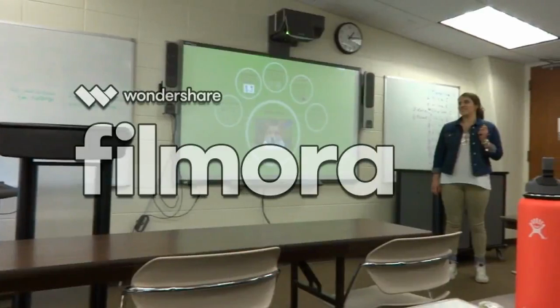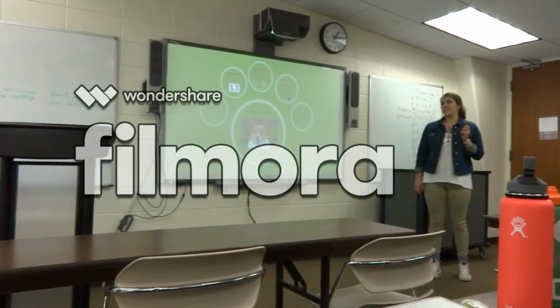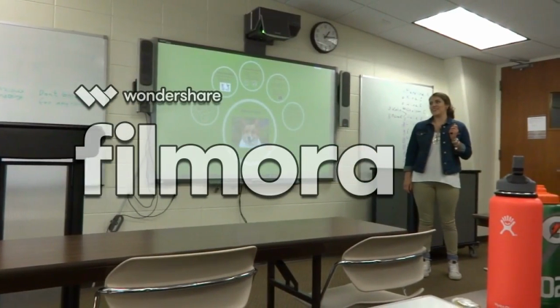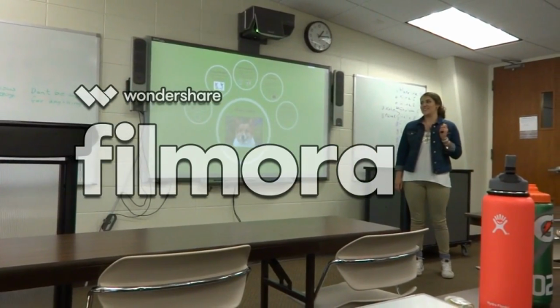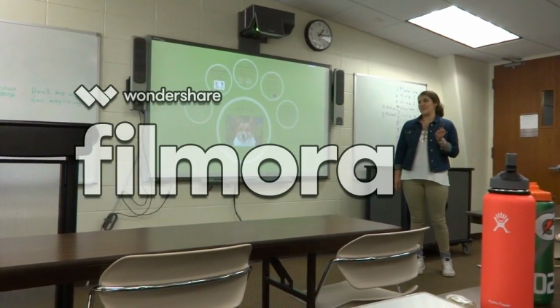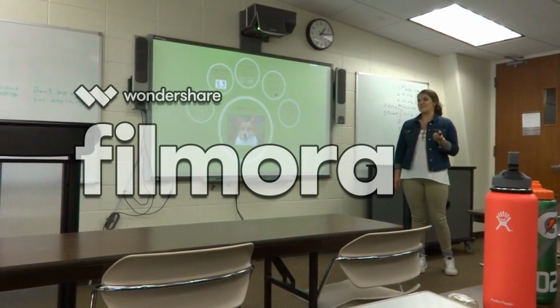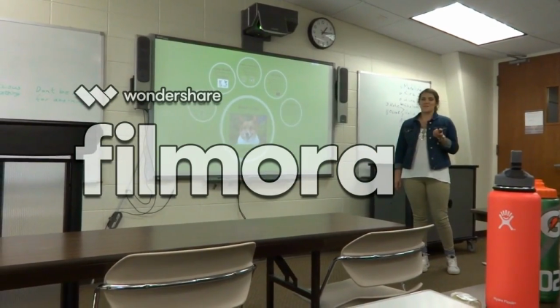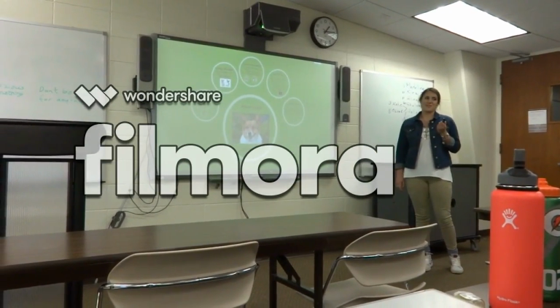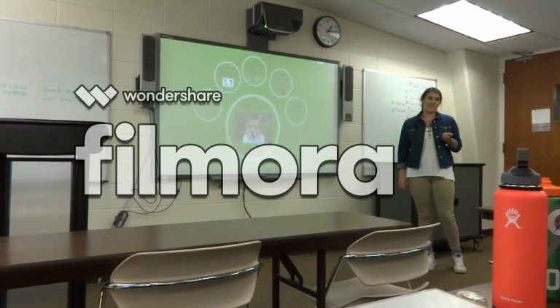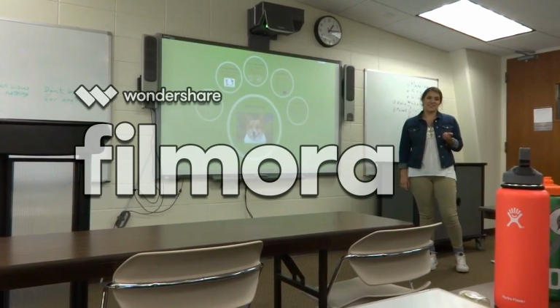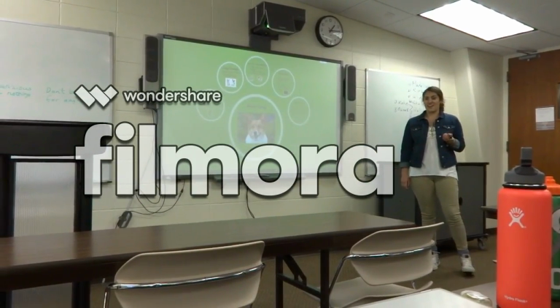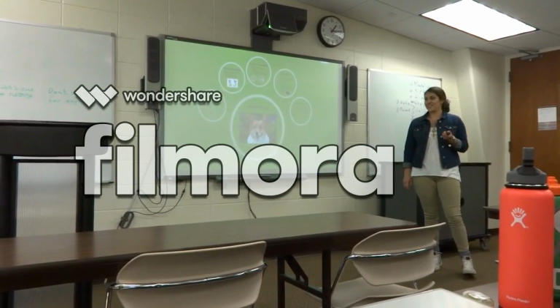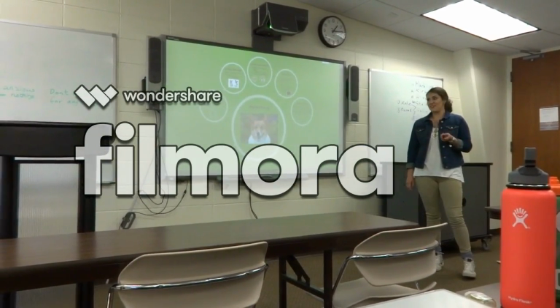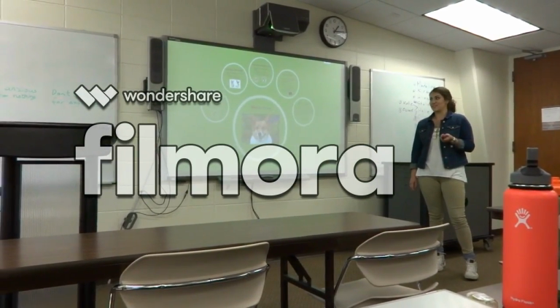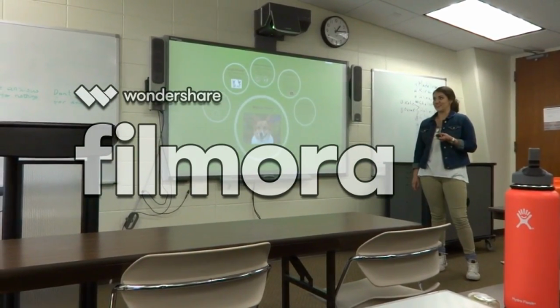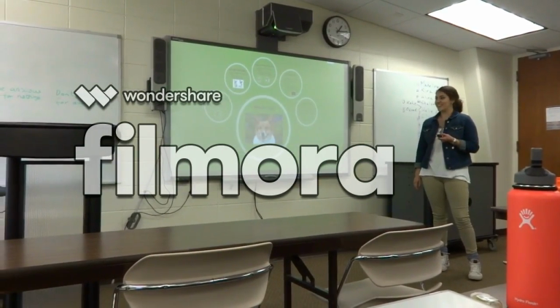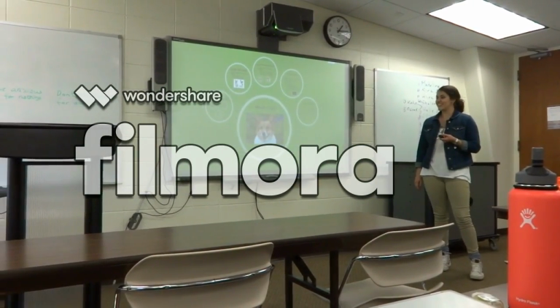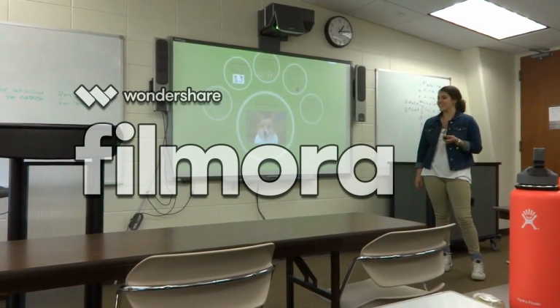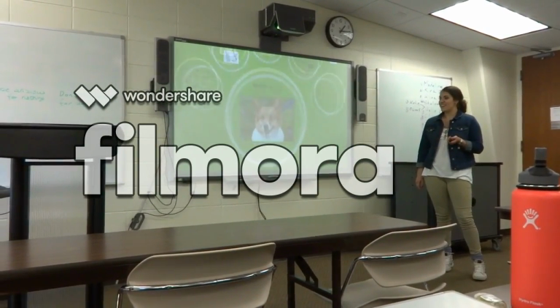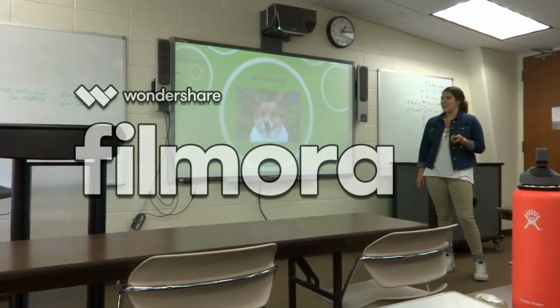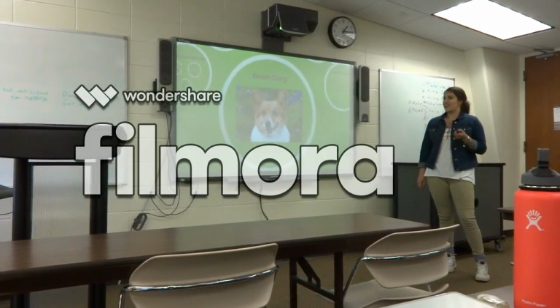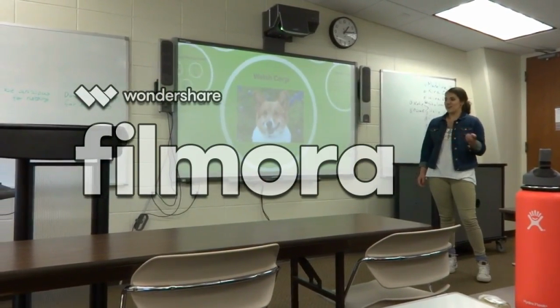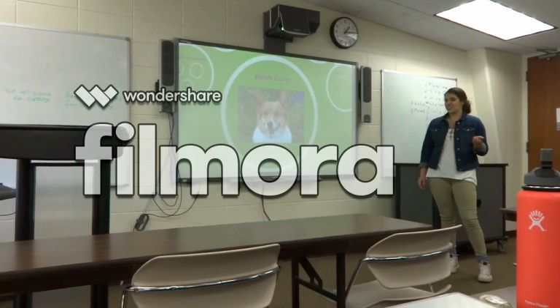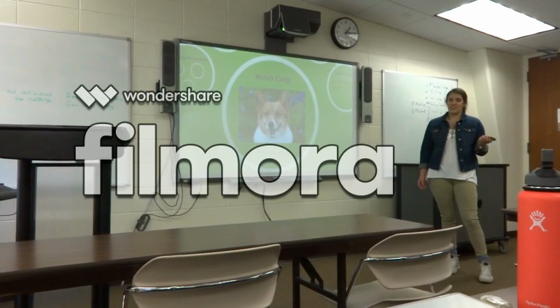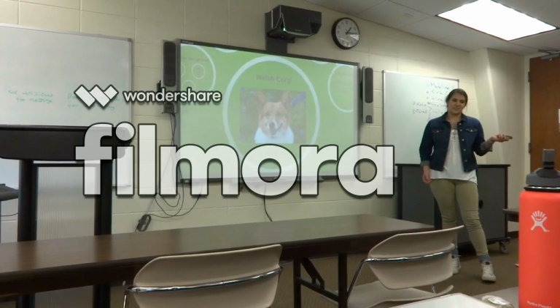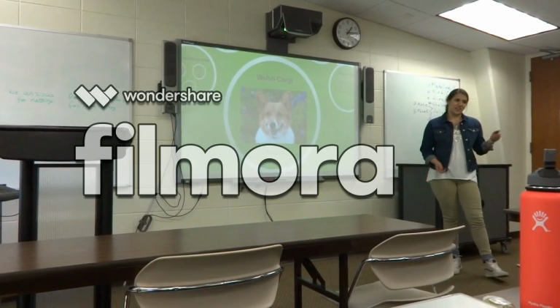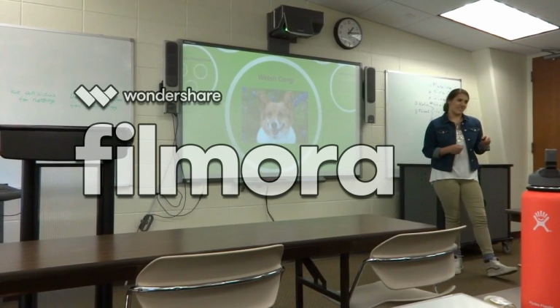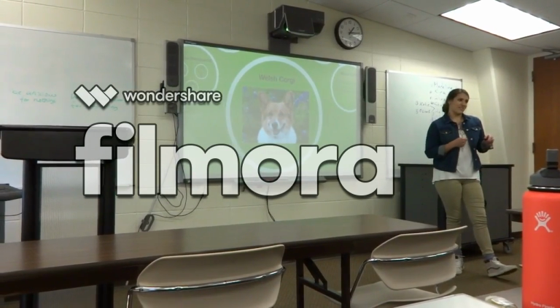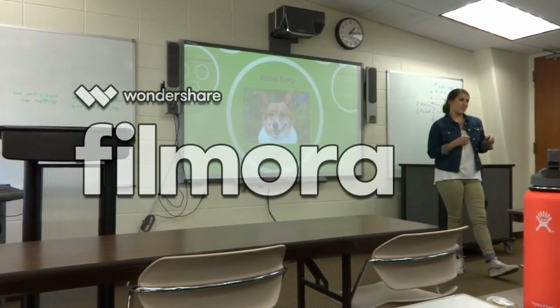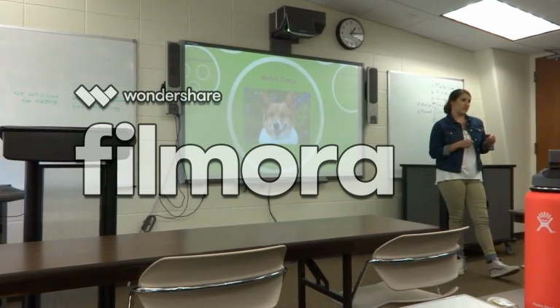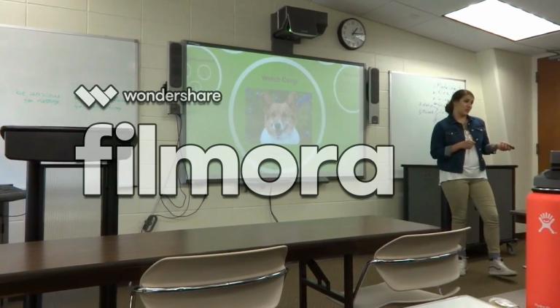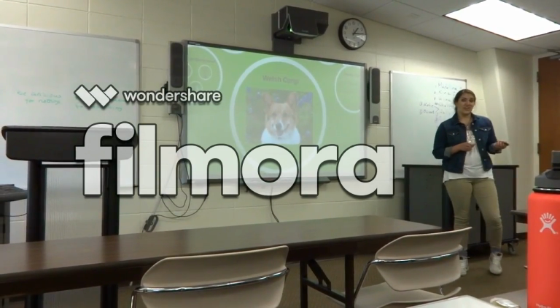We're going to learn about my favorite dog, the Welsh Corgi. In Welsh, it also translates to the dwarf dog.